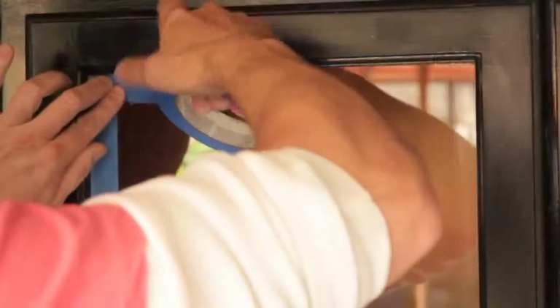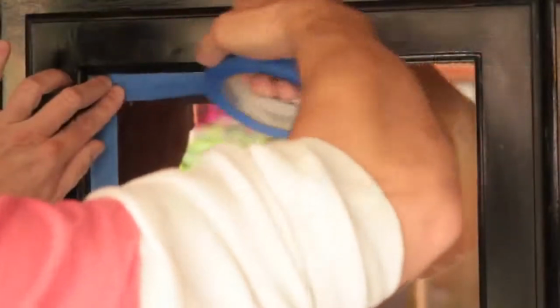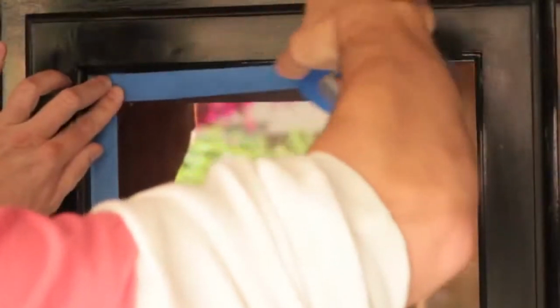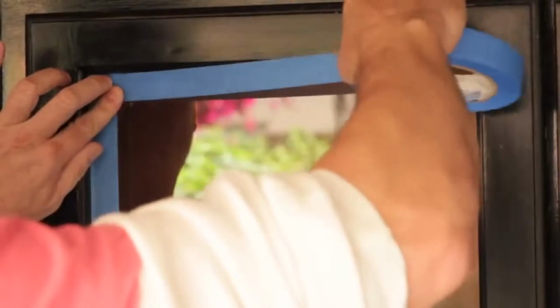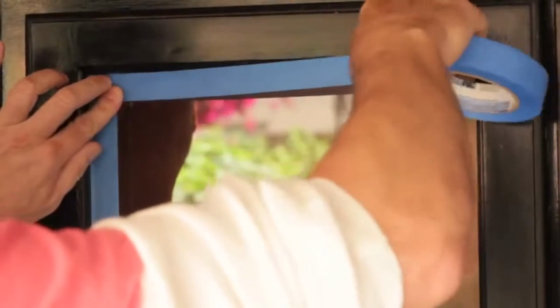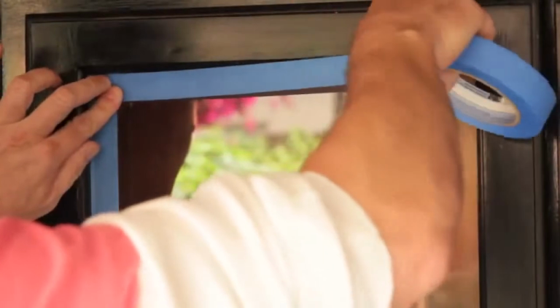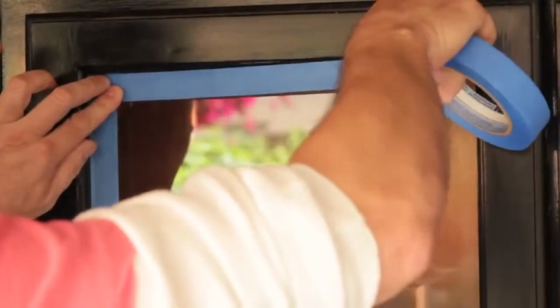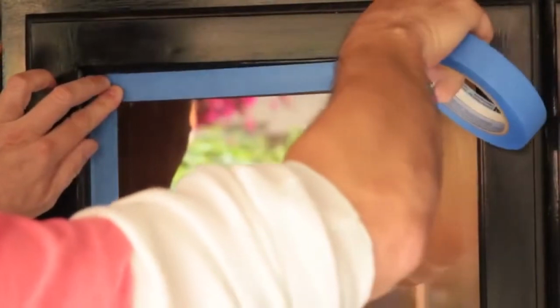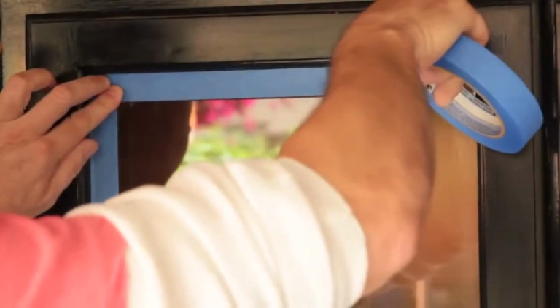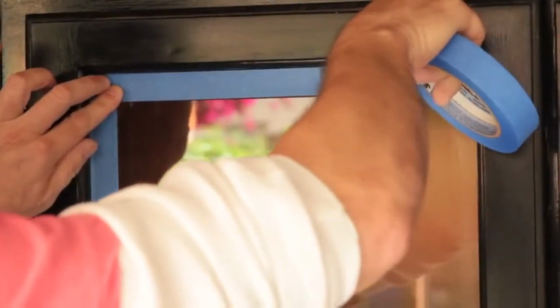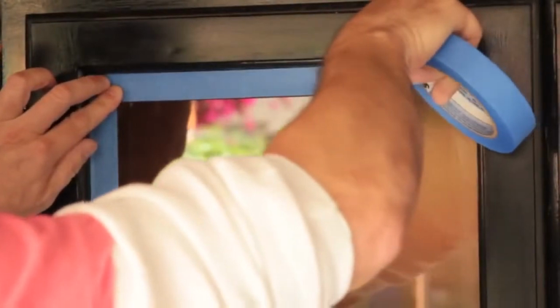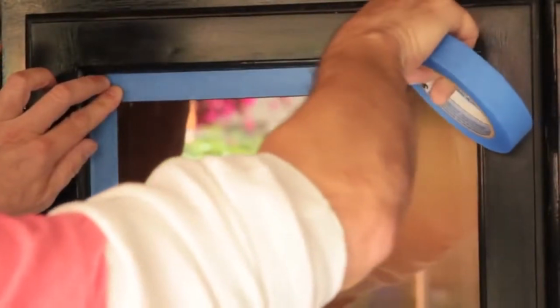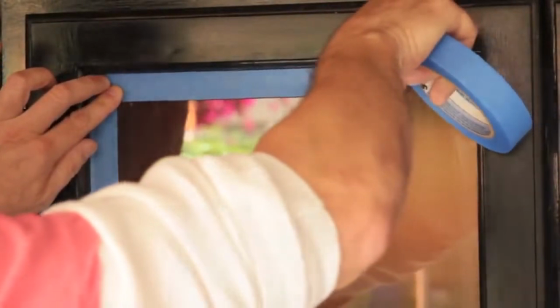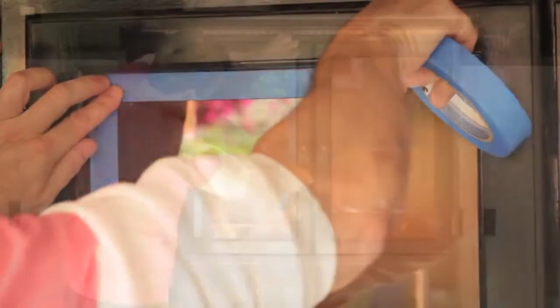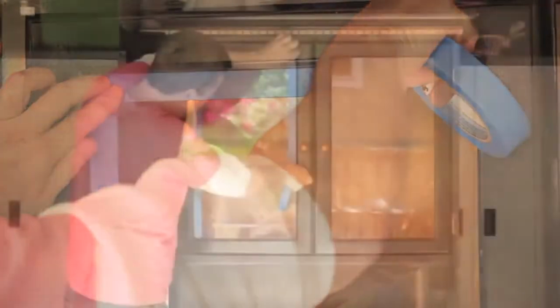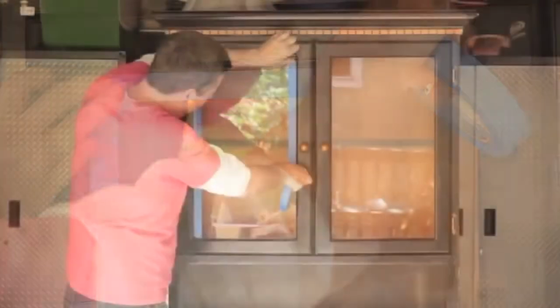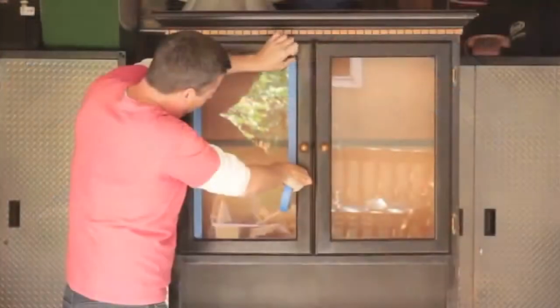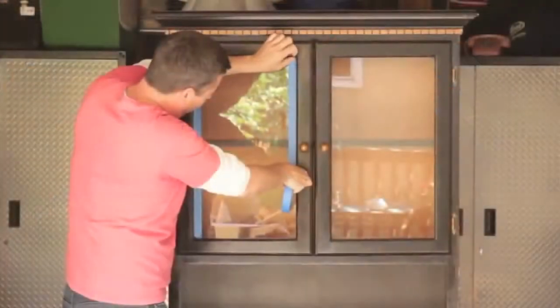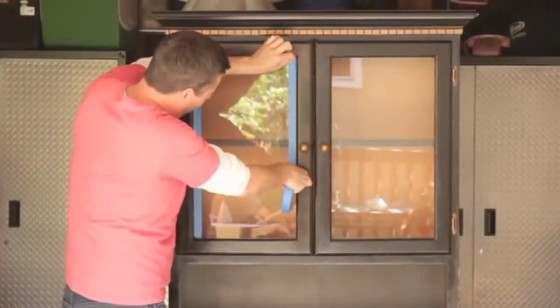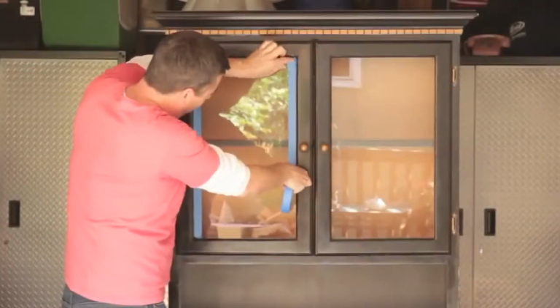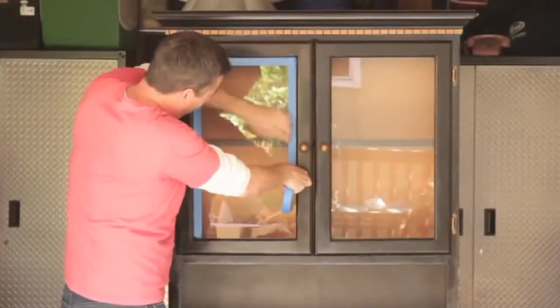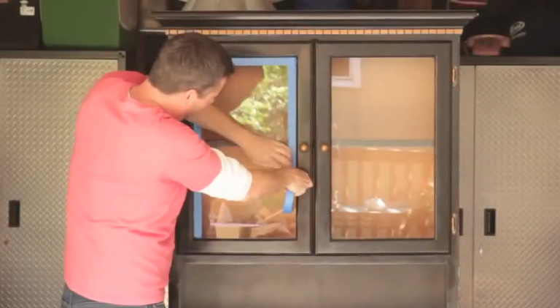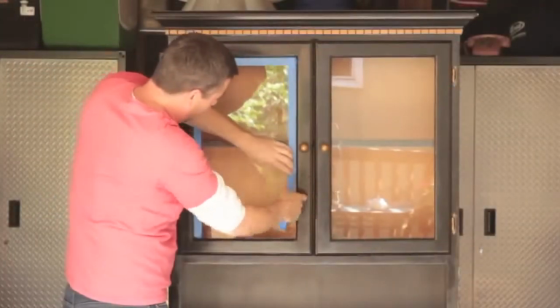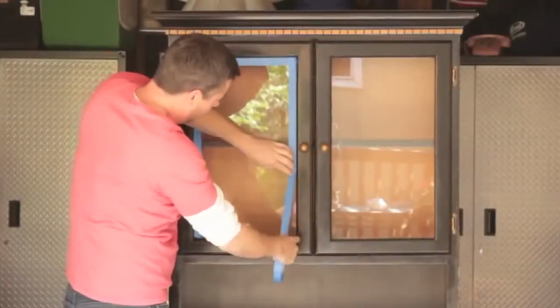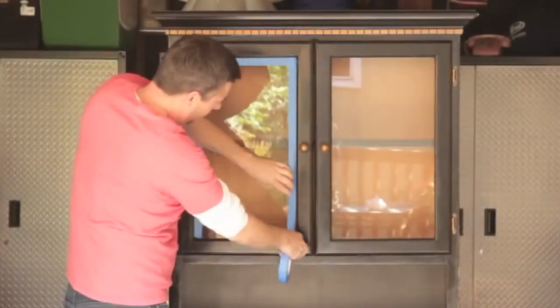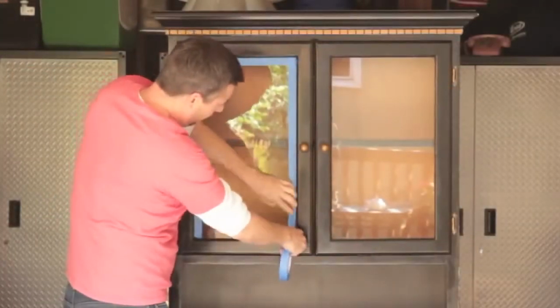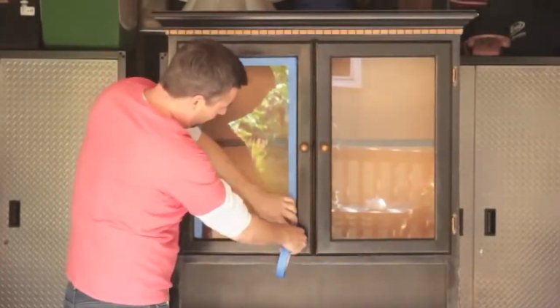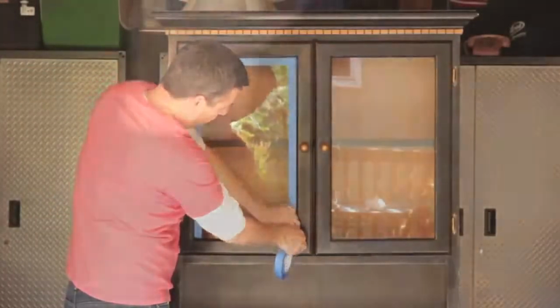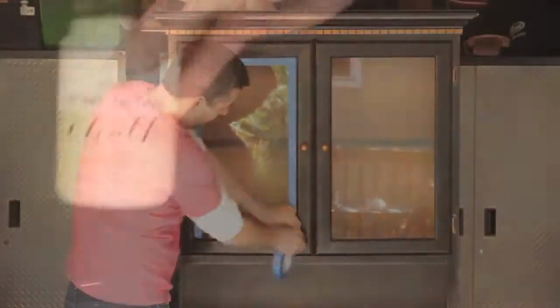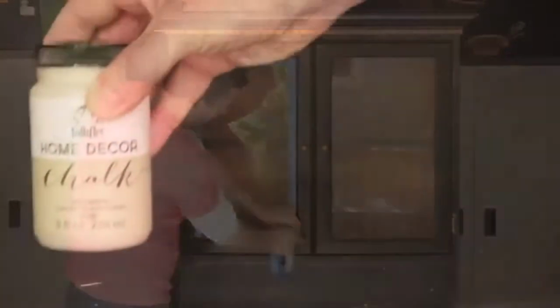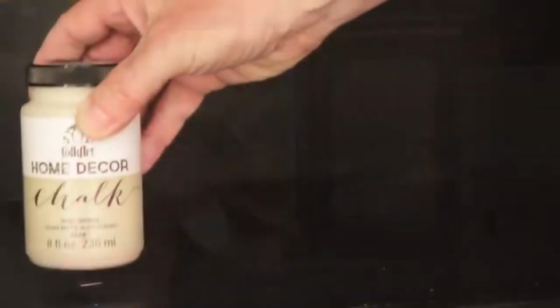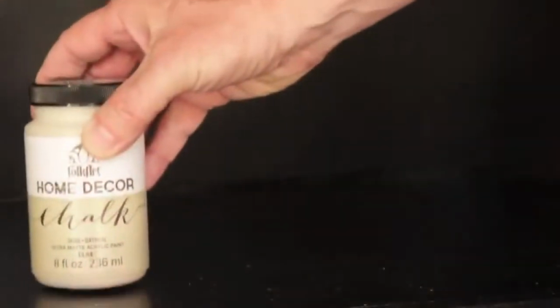First, prep your surface: dust away any dirt, tape off any desired areas, and remove hardware.